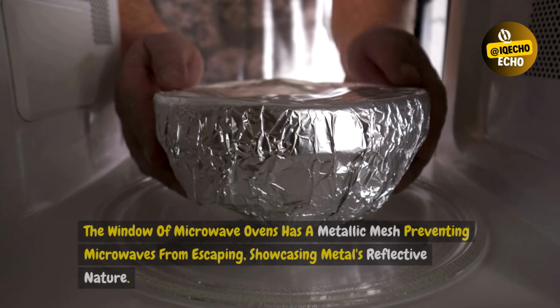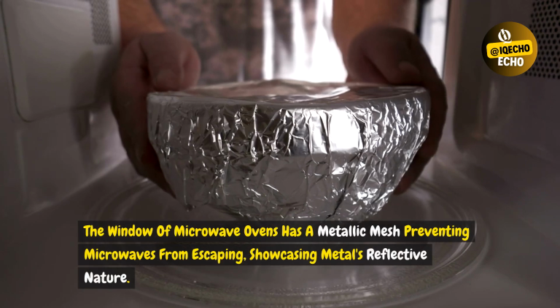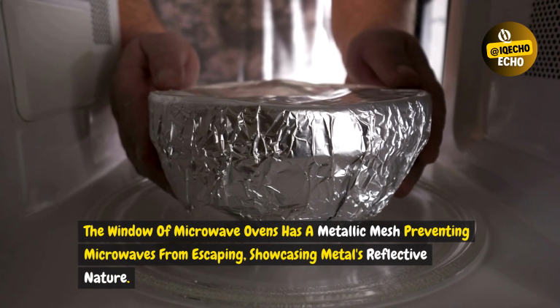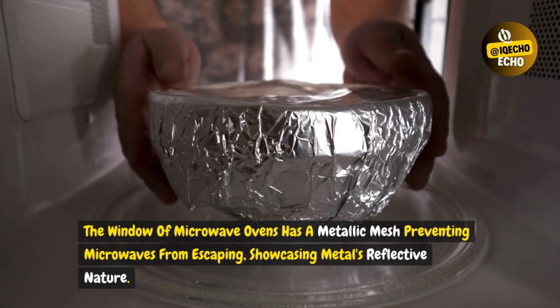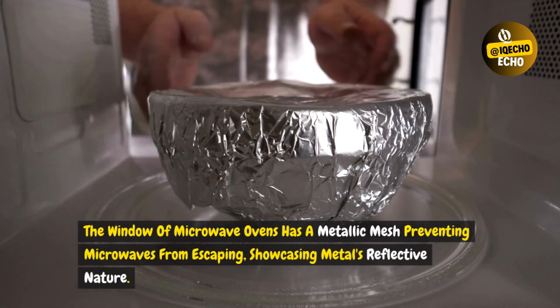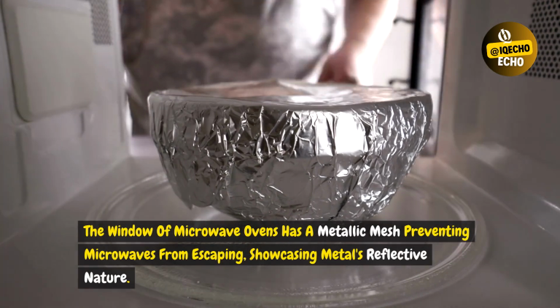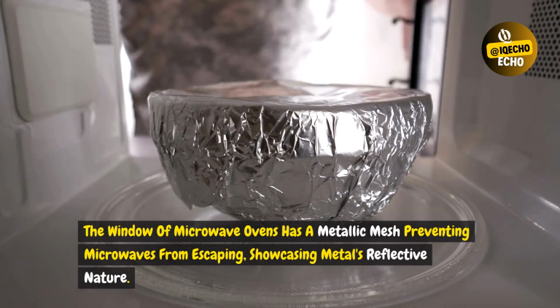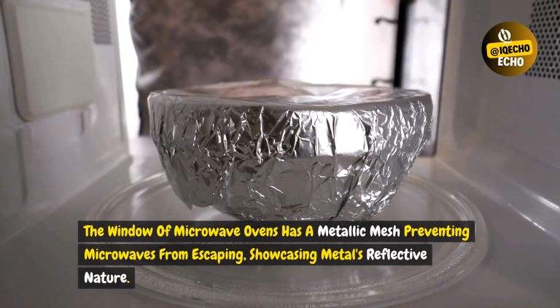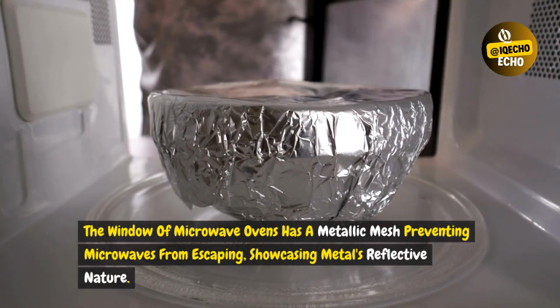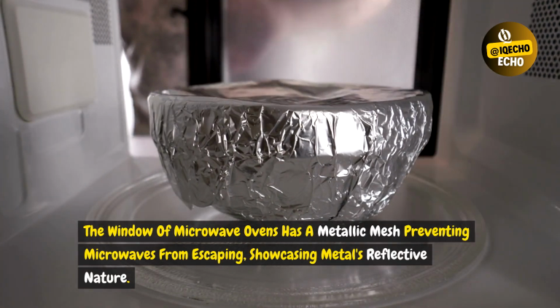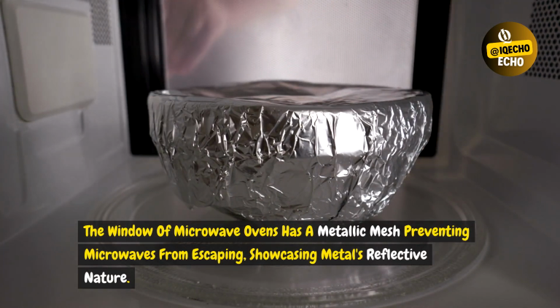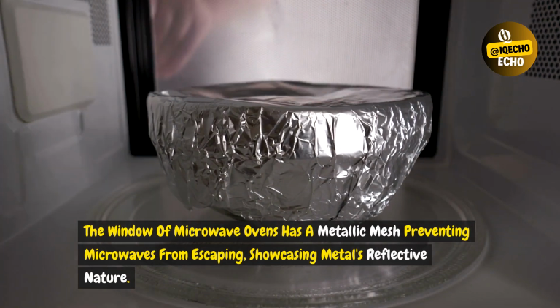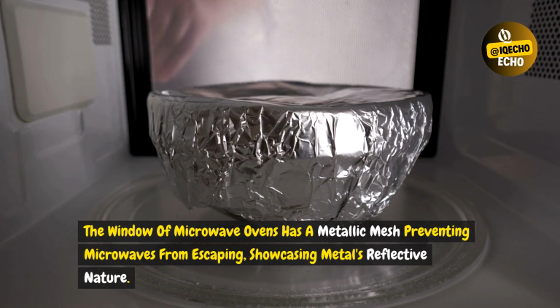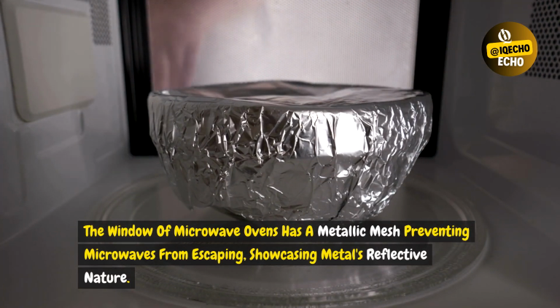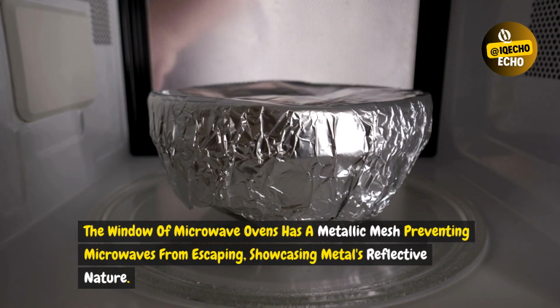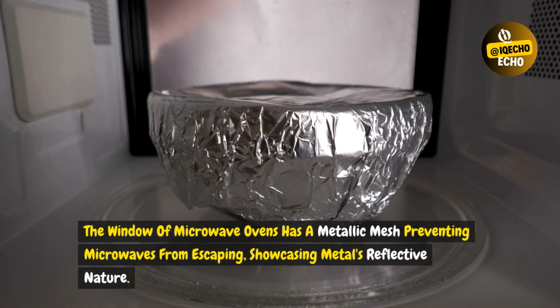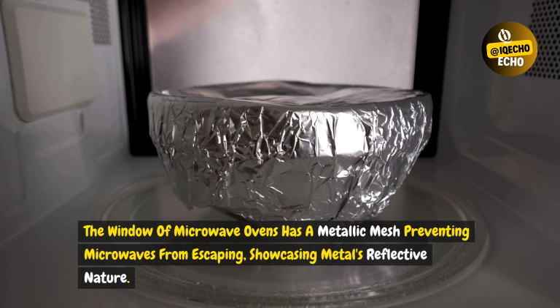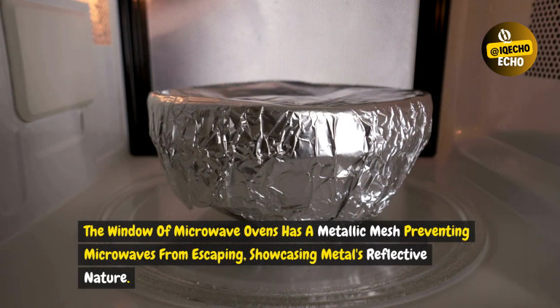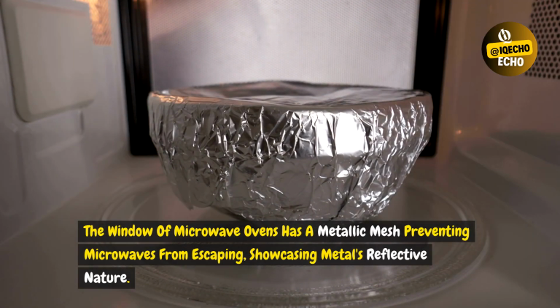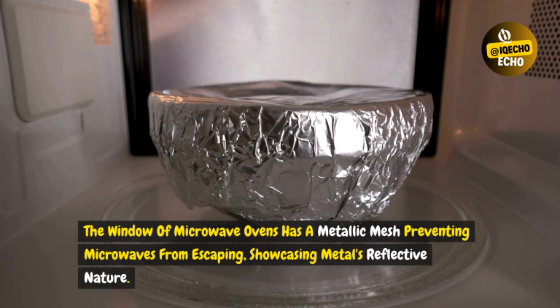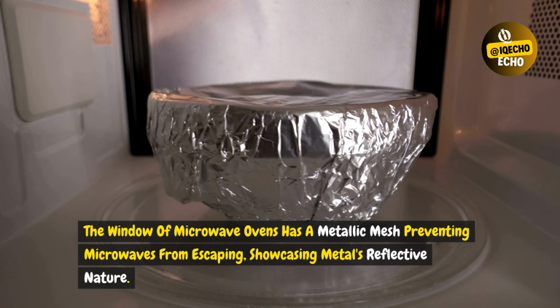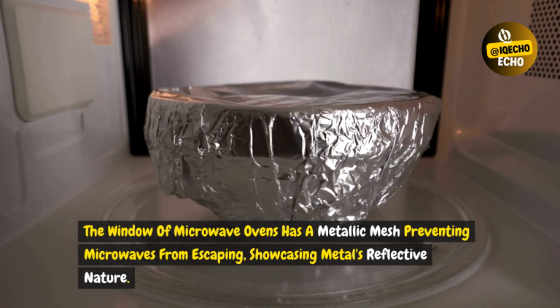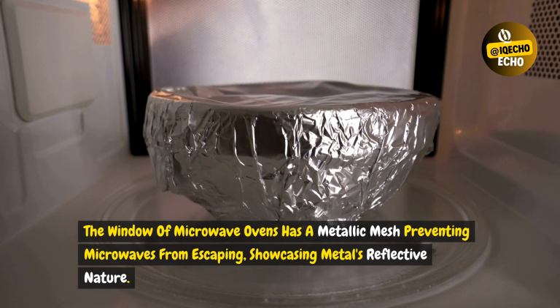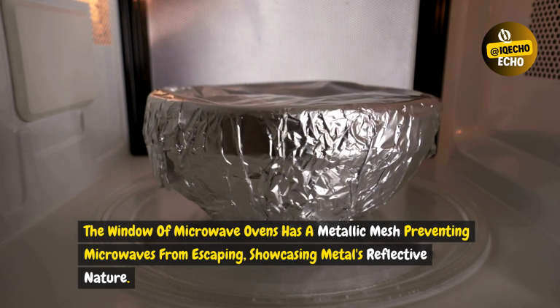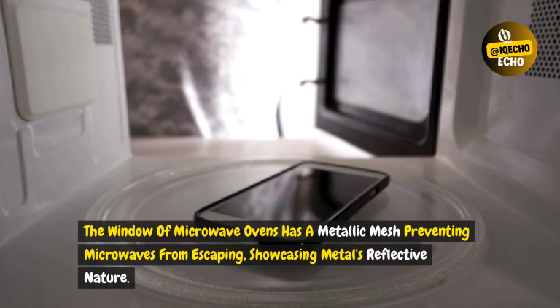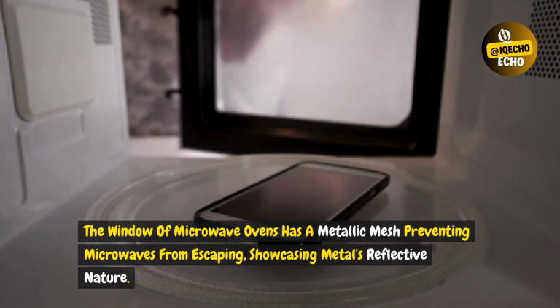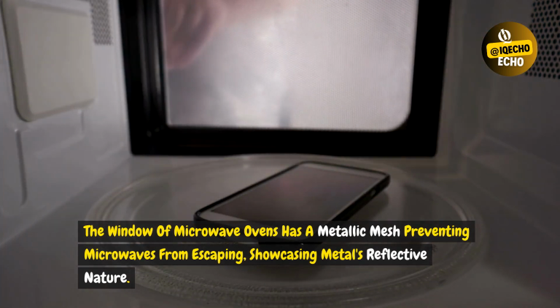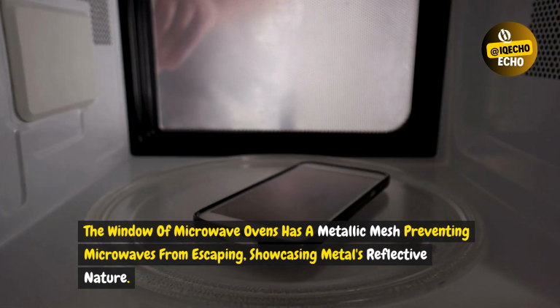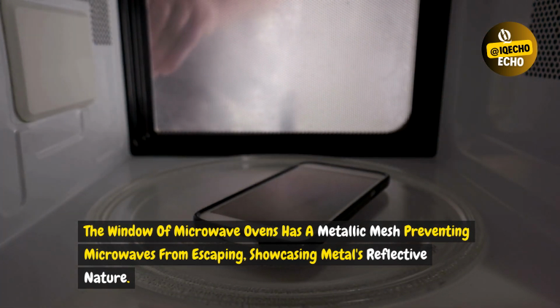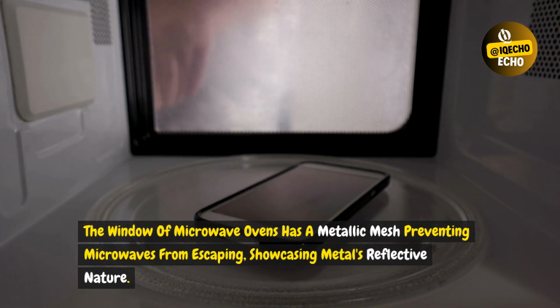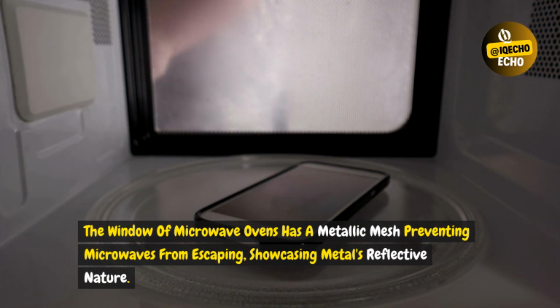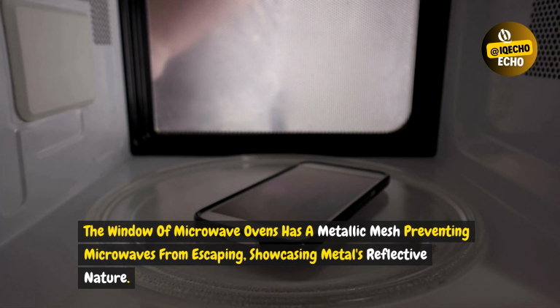The window of microwave ovens has a metallic mesh preventing microwaves from escaping, showcasing metal's reflective nature.